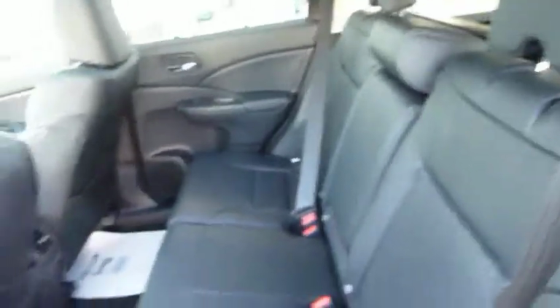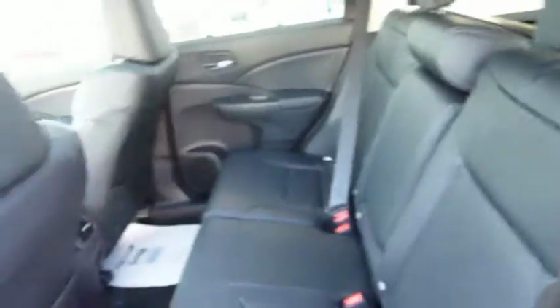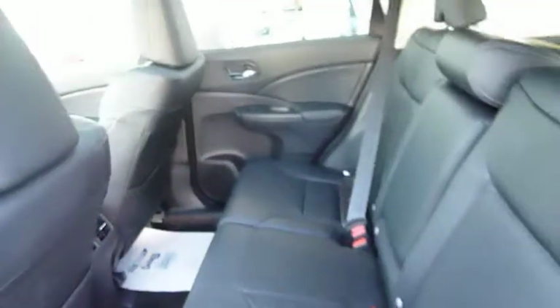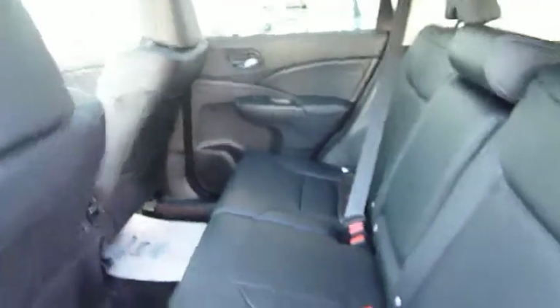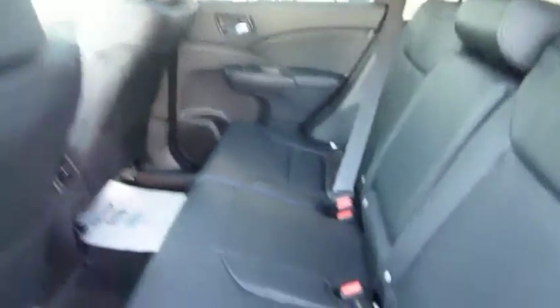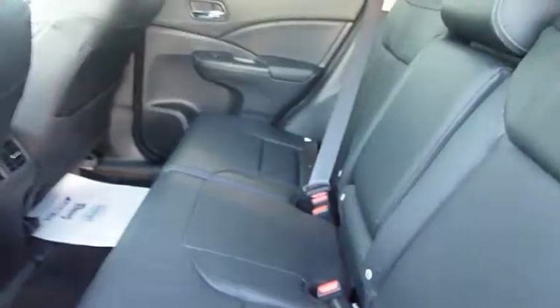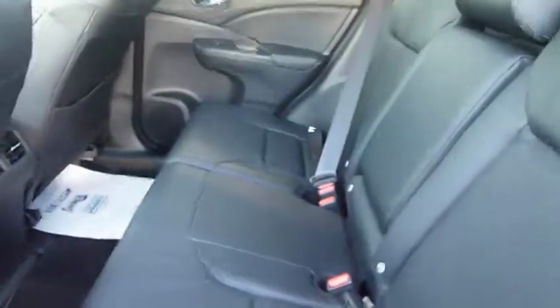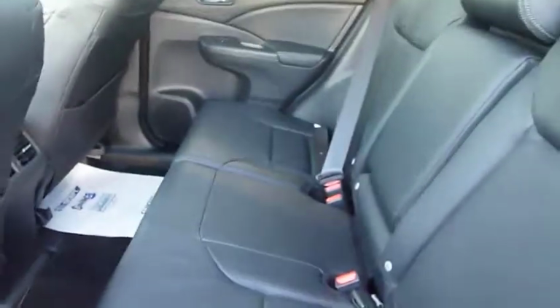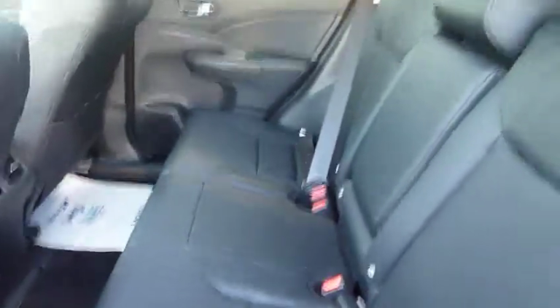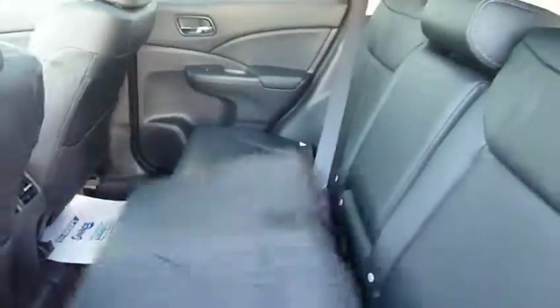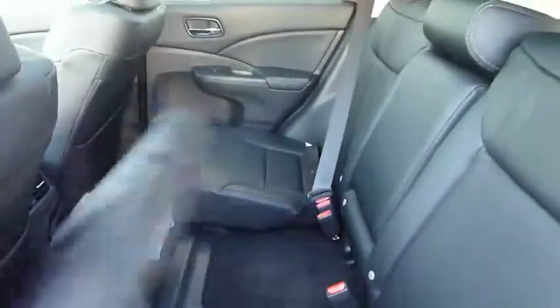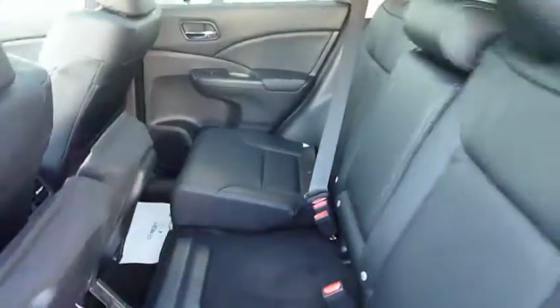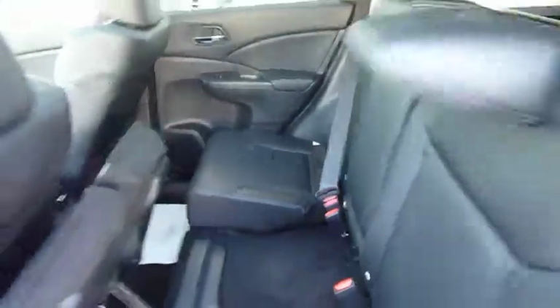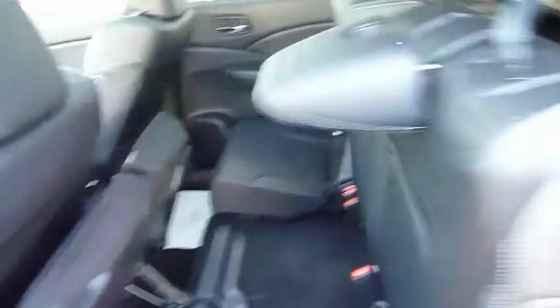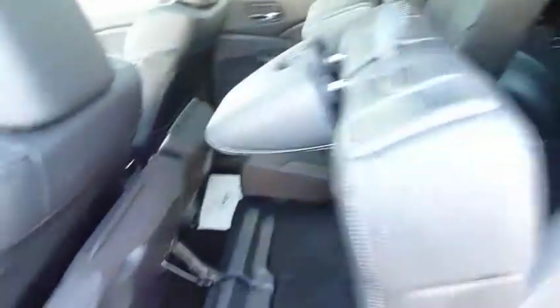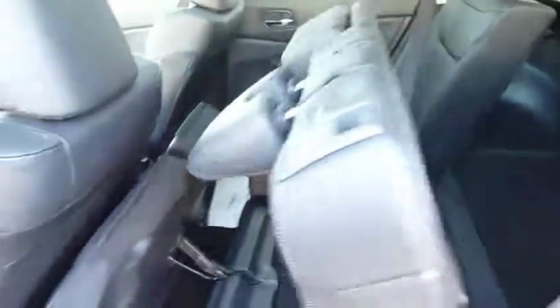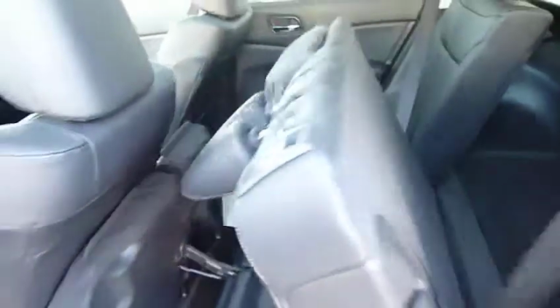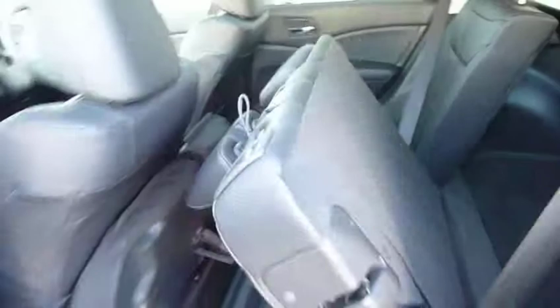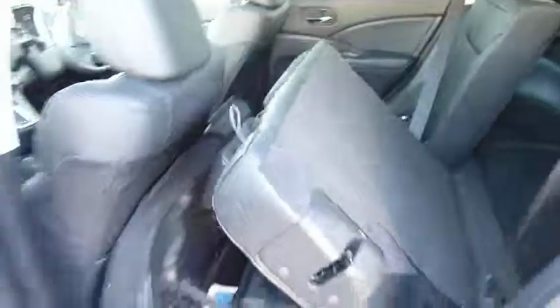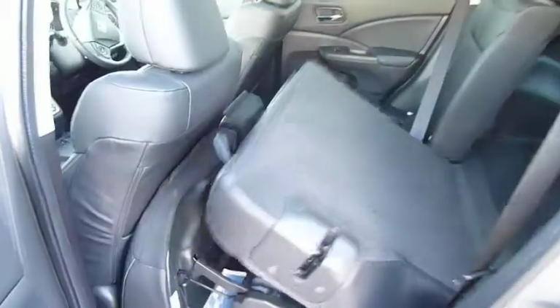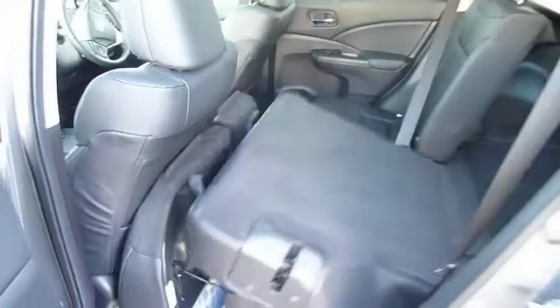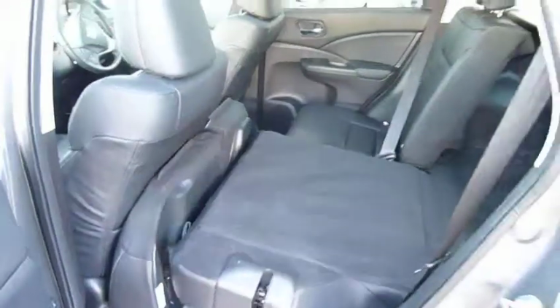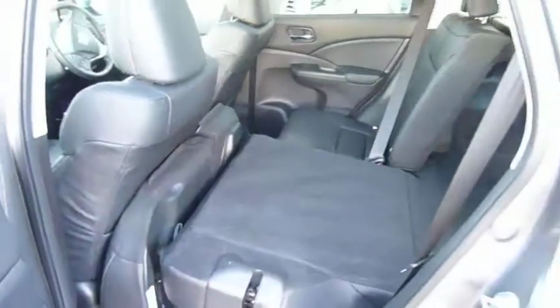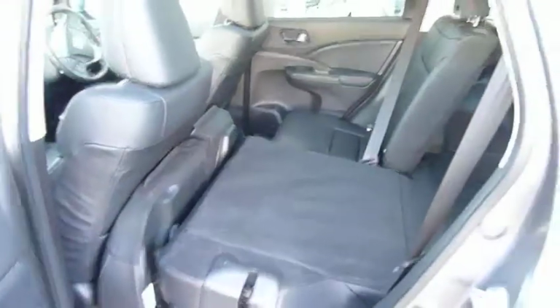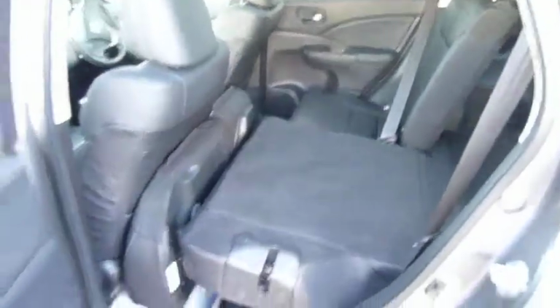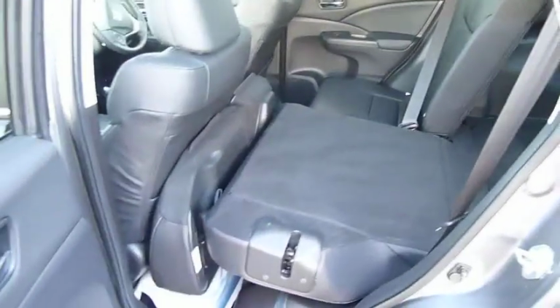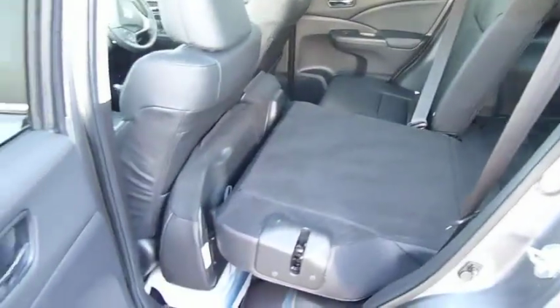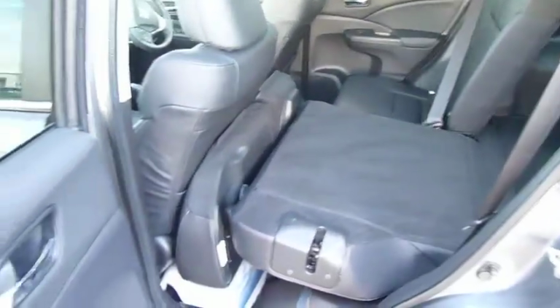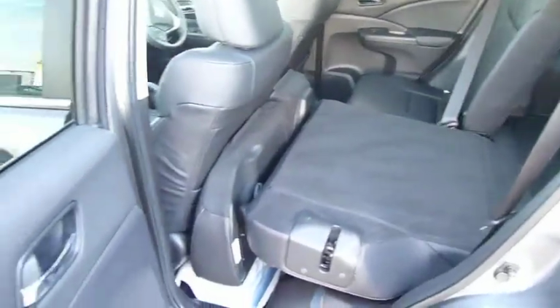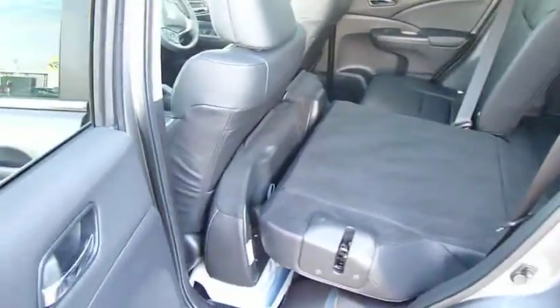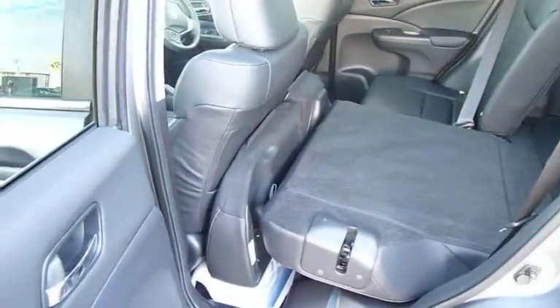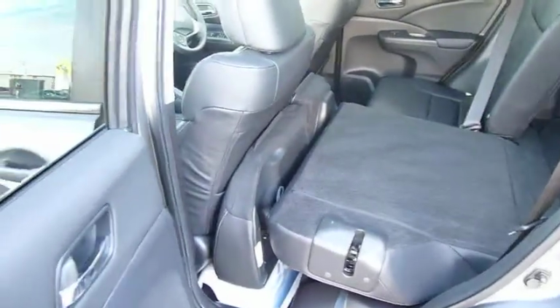If I just show you this as well — one lever and the seats are totally flat.